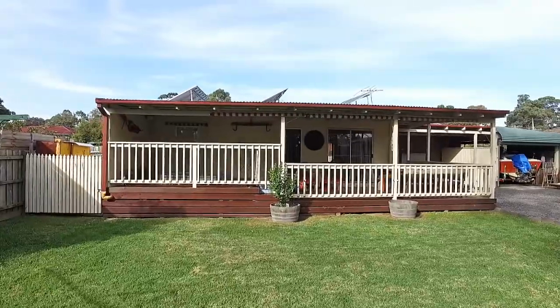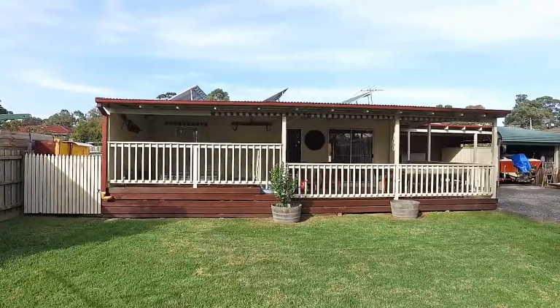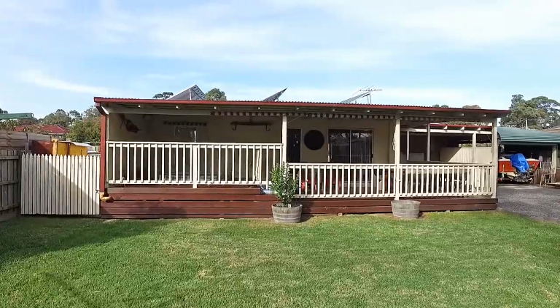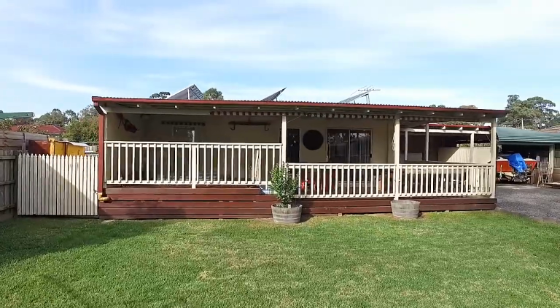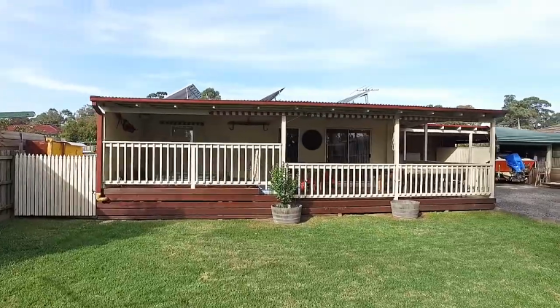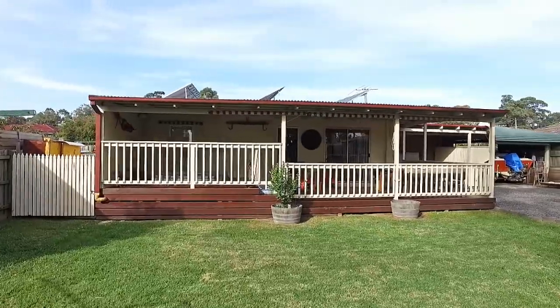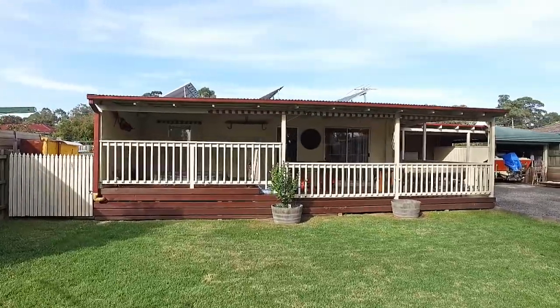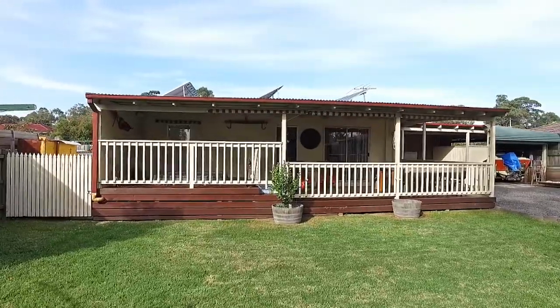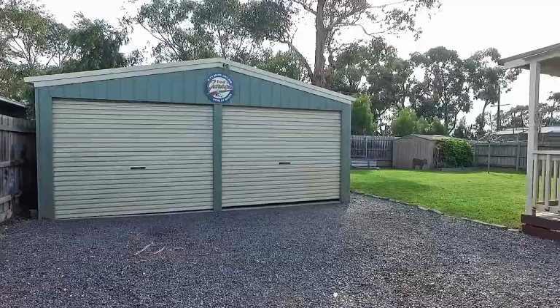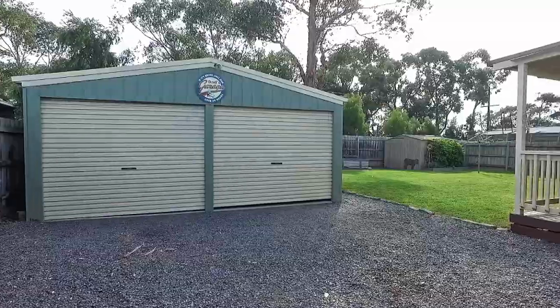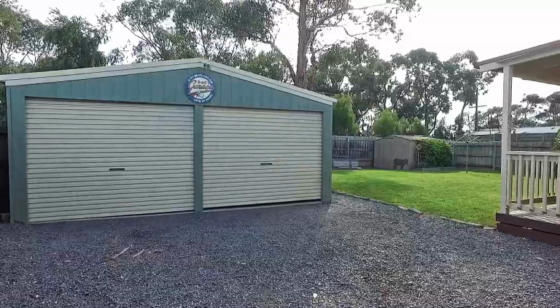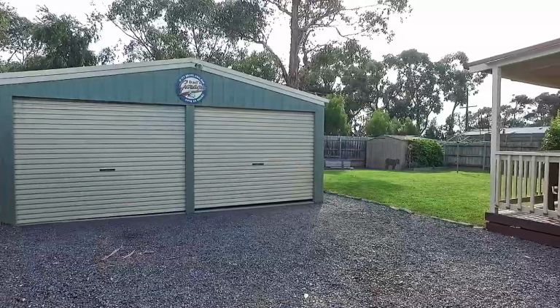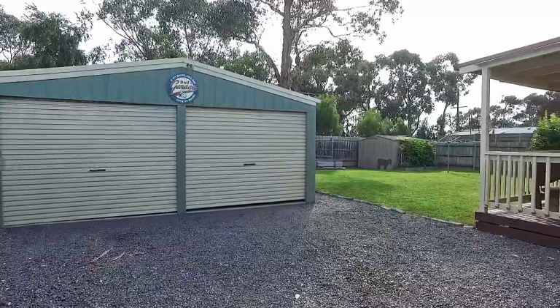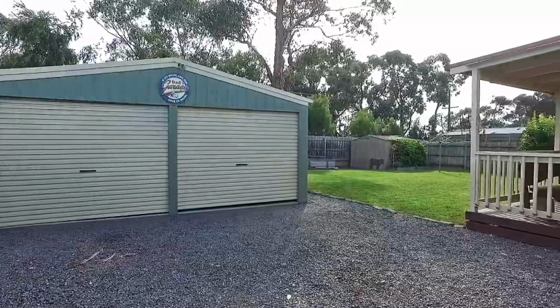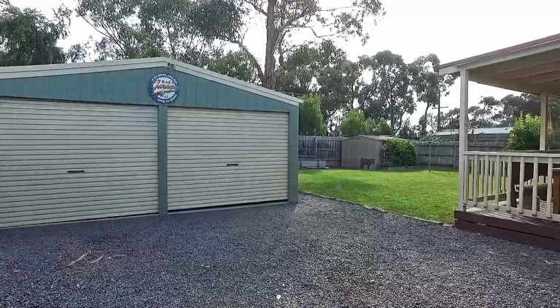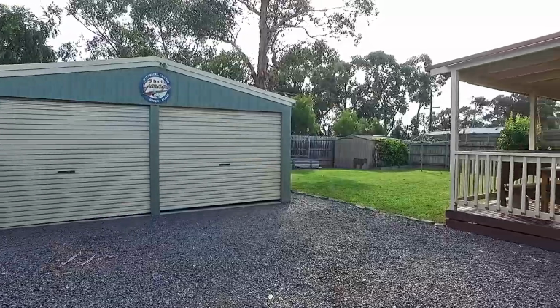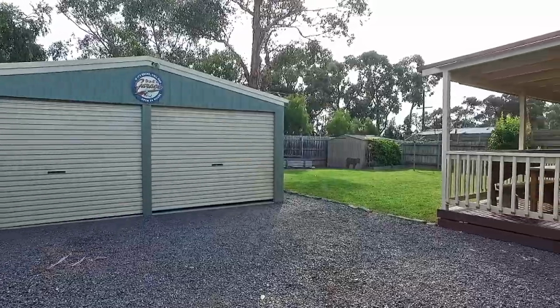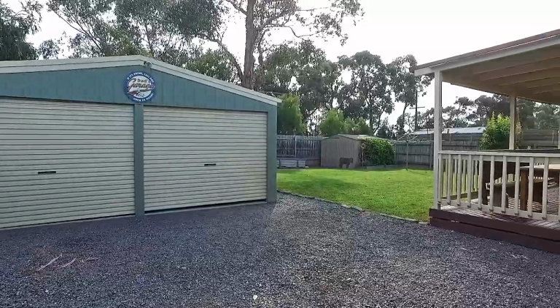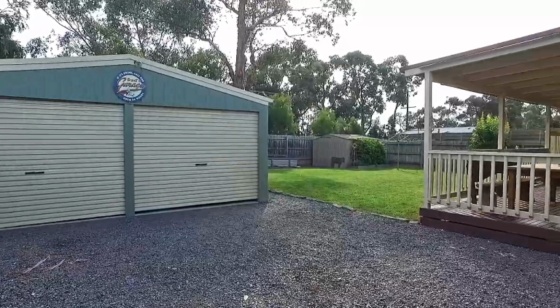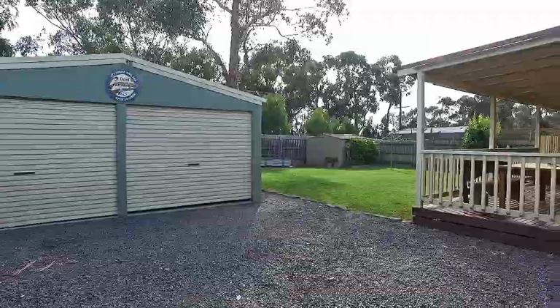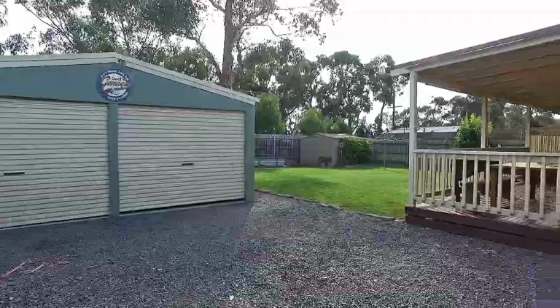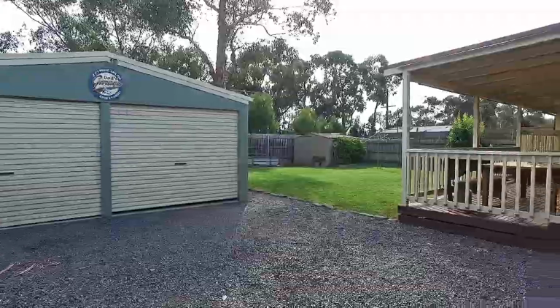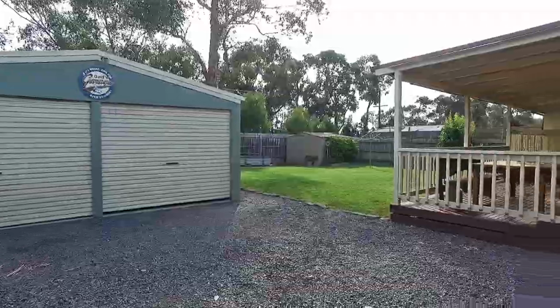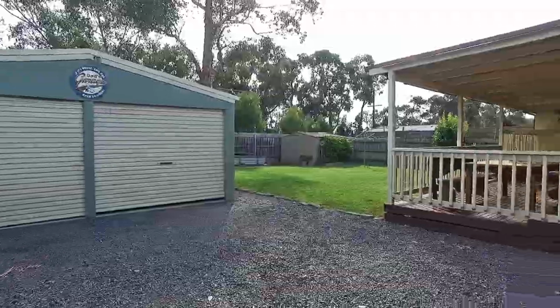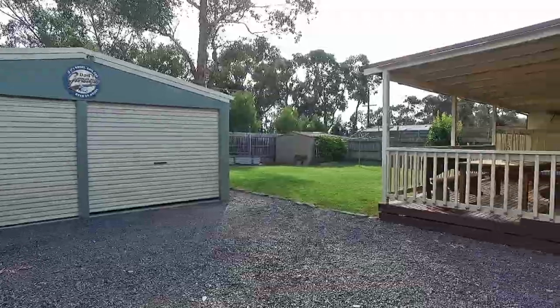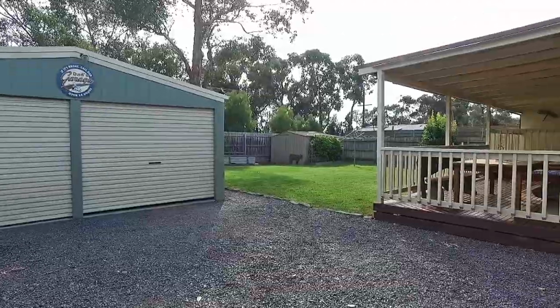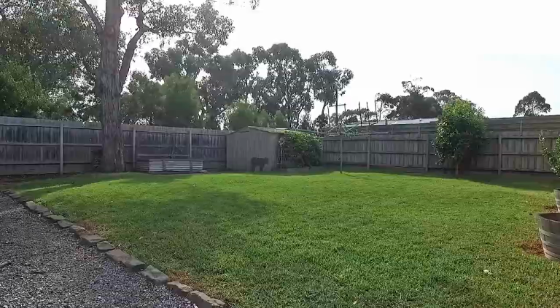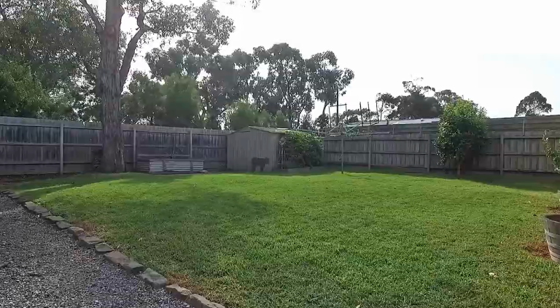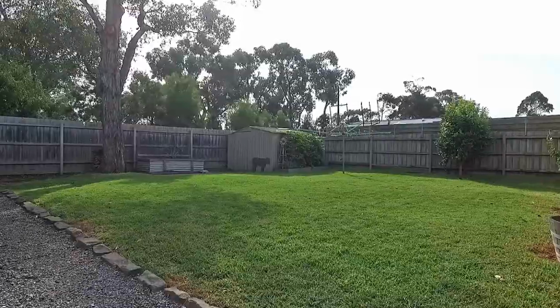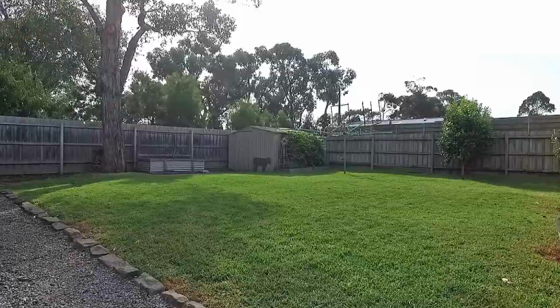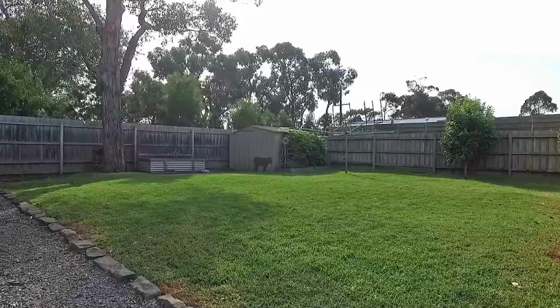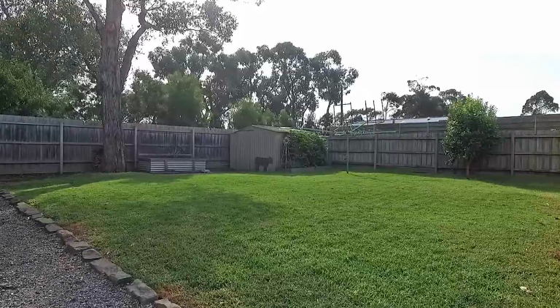A sensational flat block with great space for the kids and plenty of room for the toys.